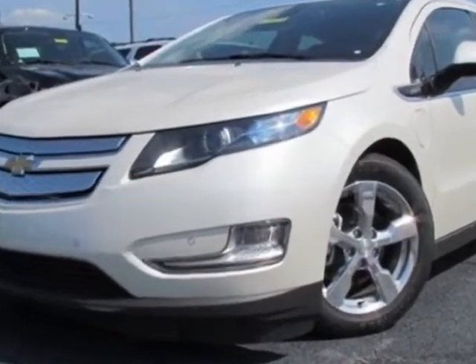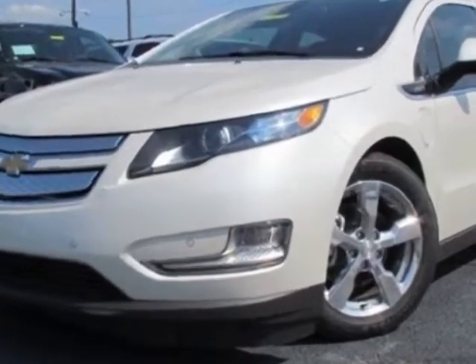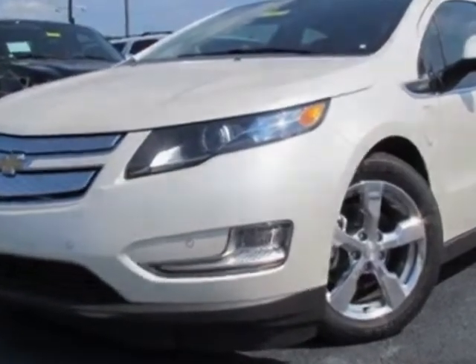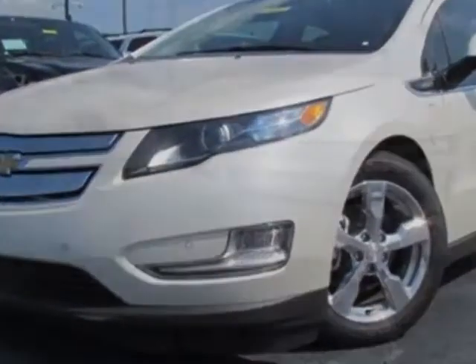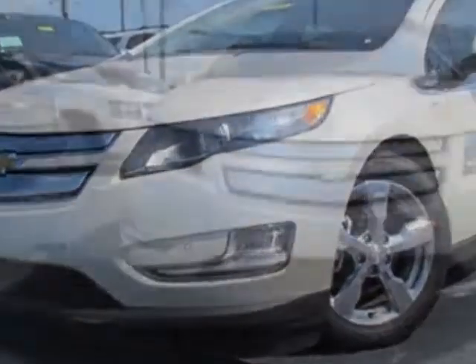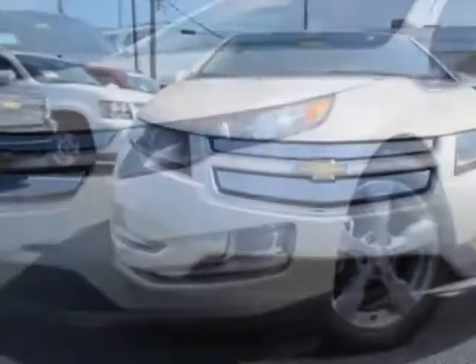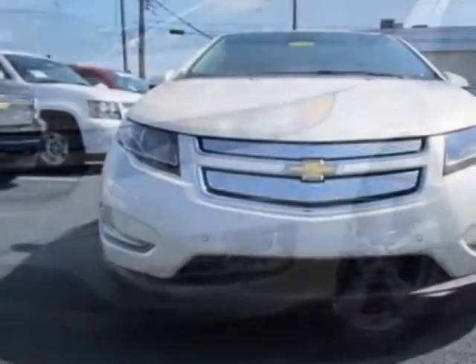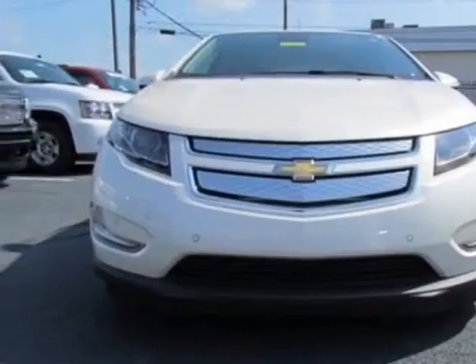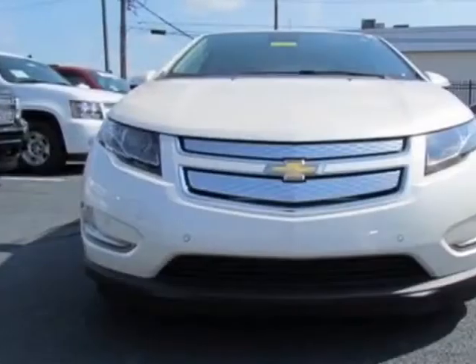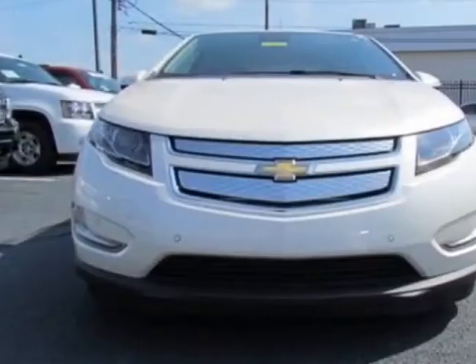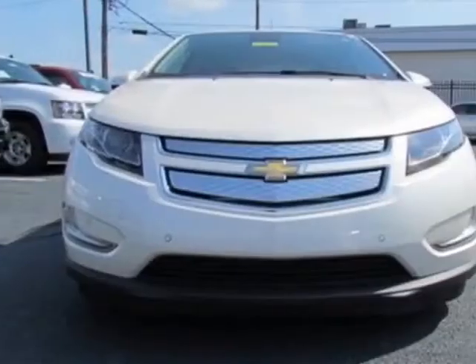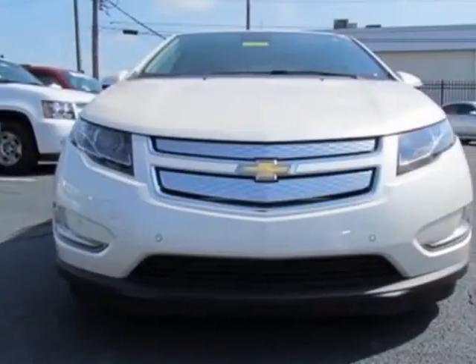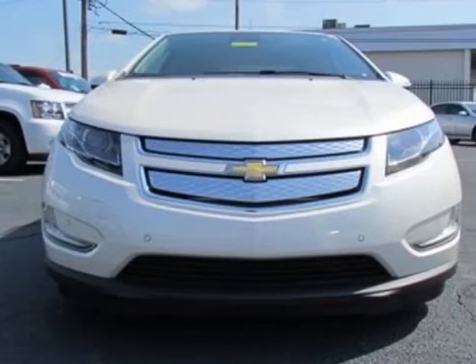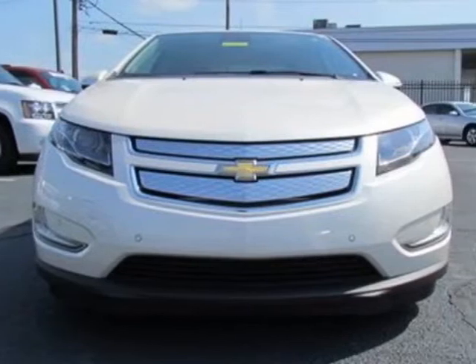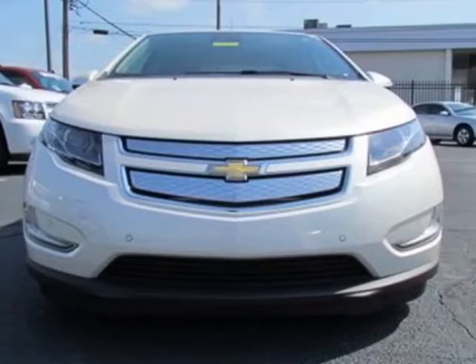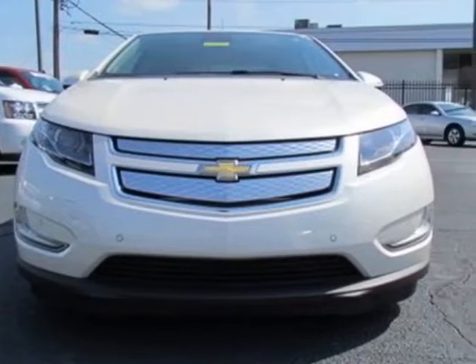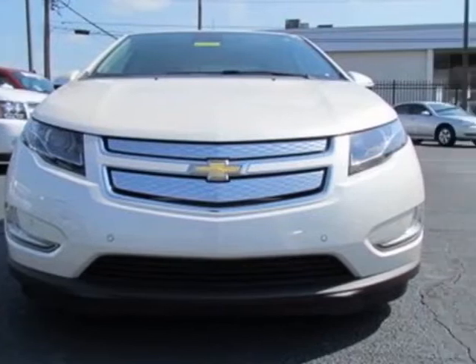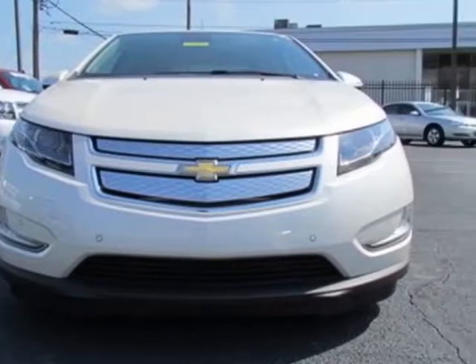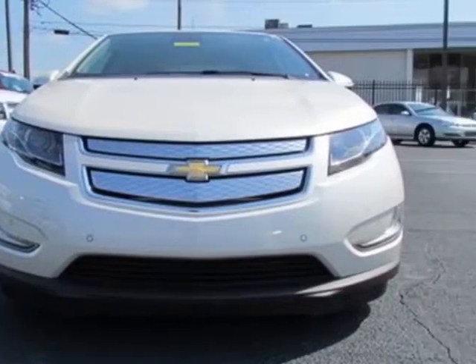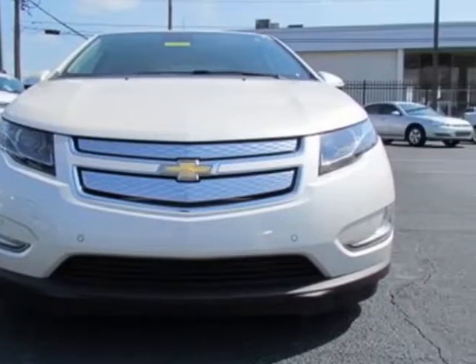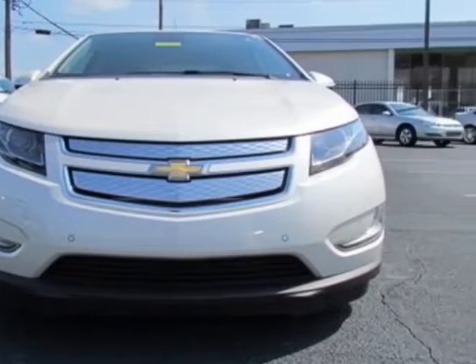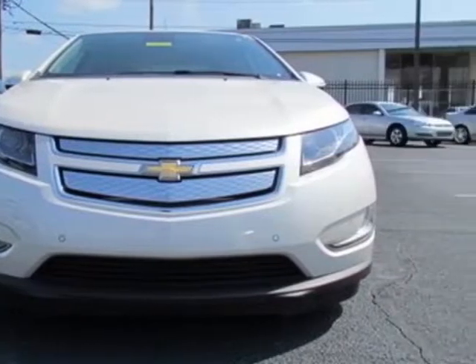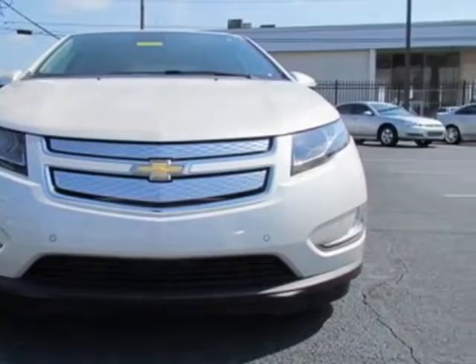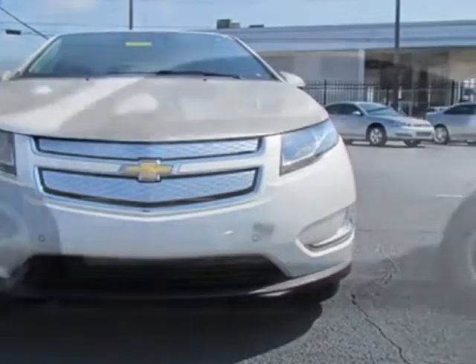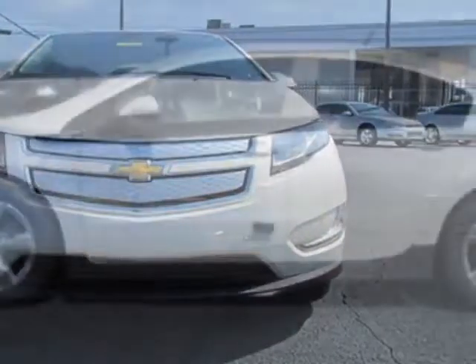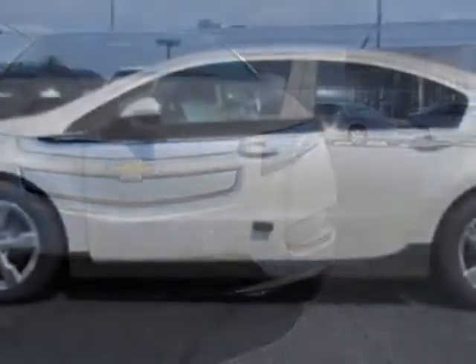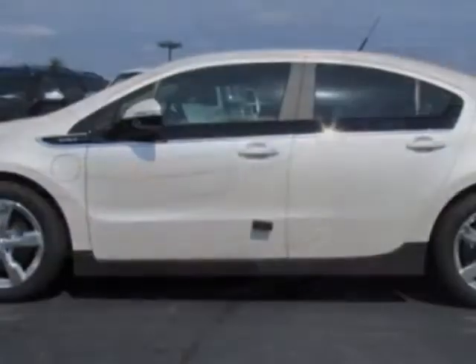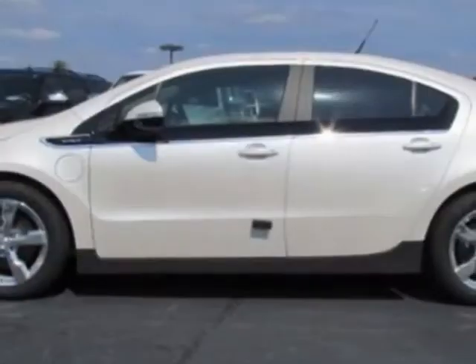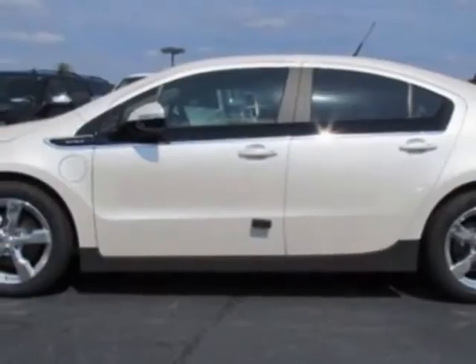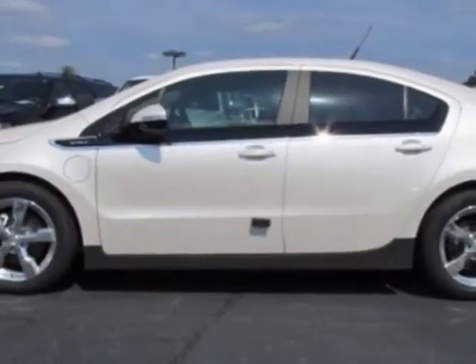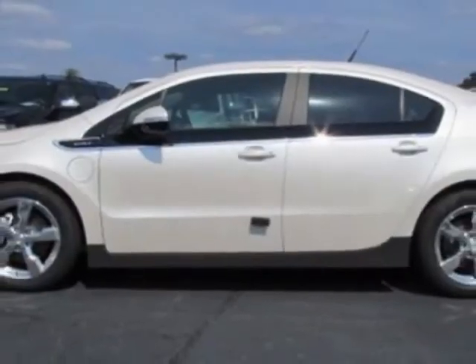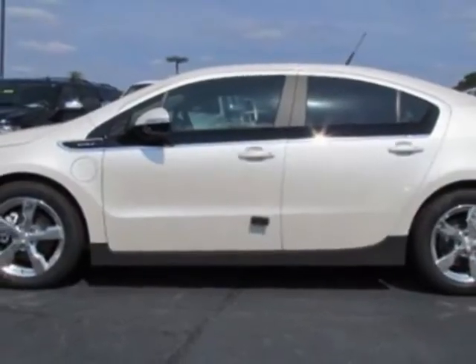This vehicle gets an estimated 35 miles per gallon in the city, and an estimated 40 on the highway.